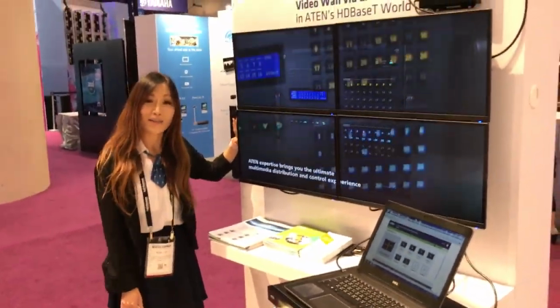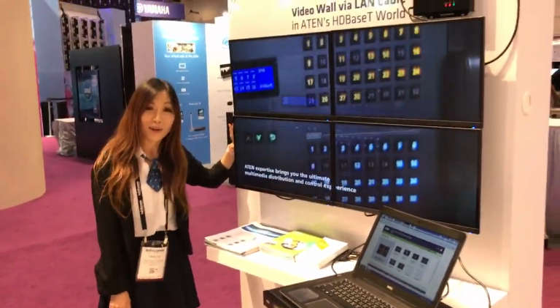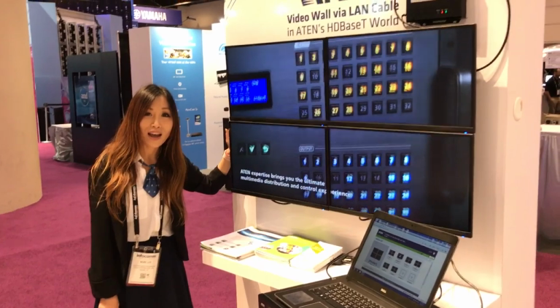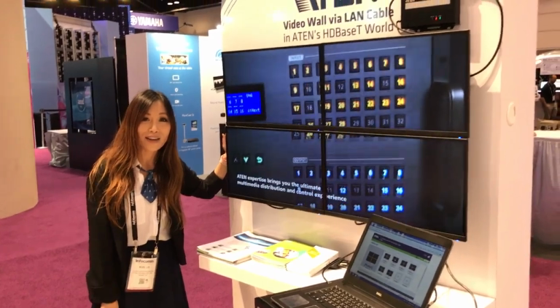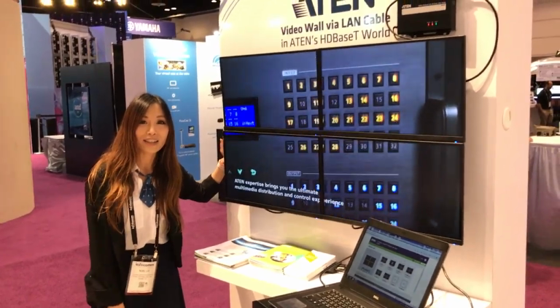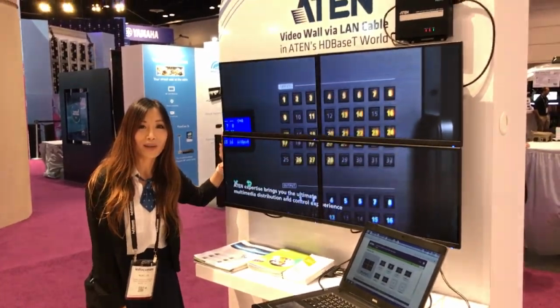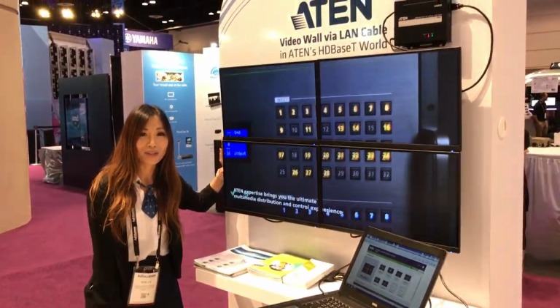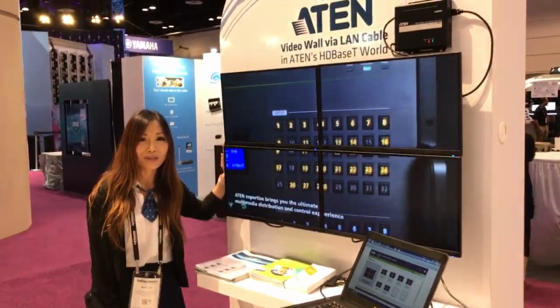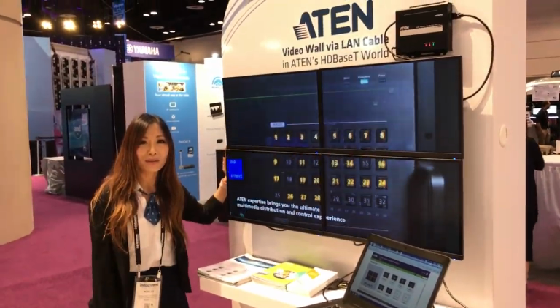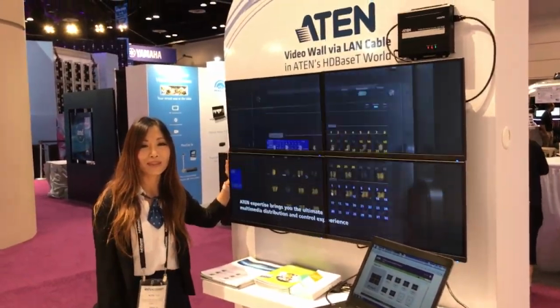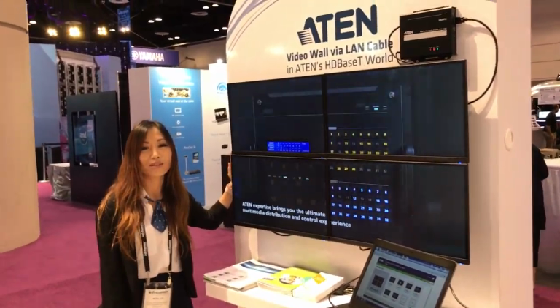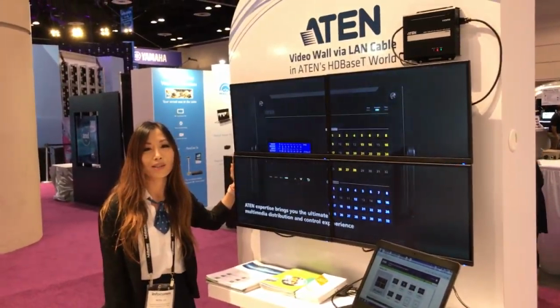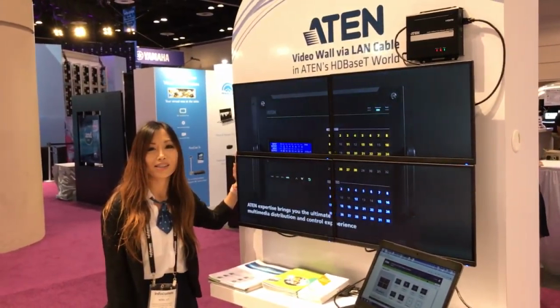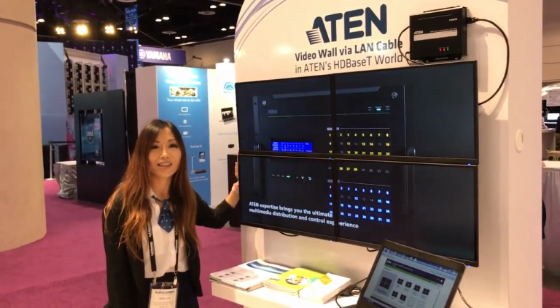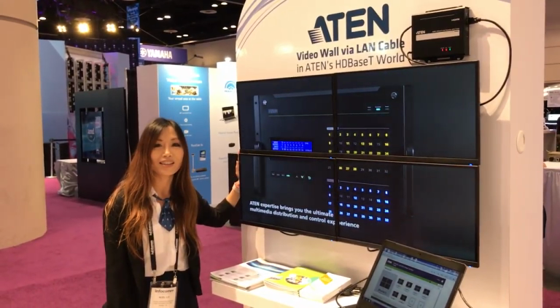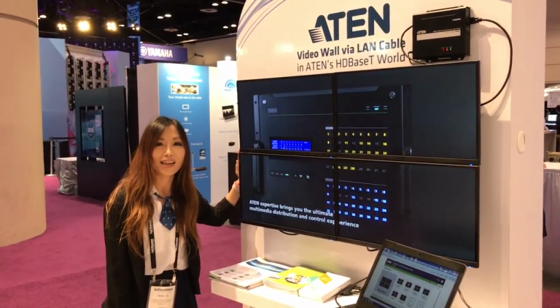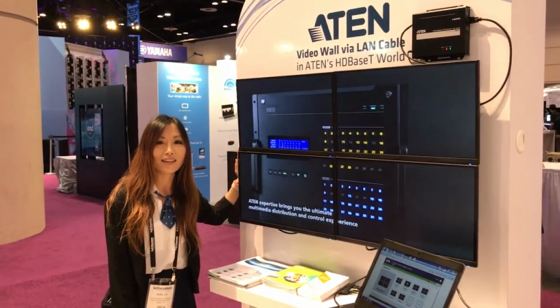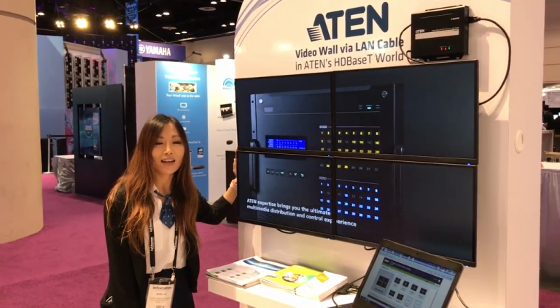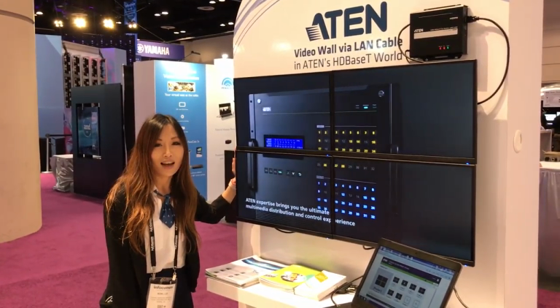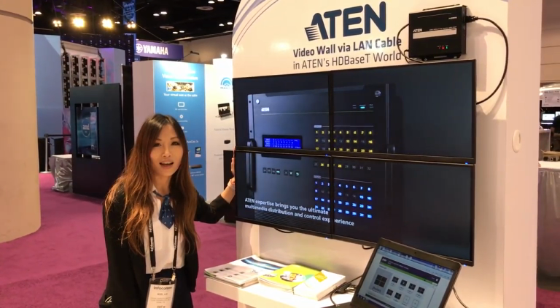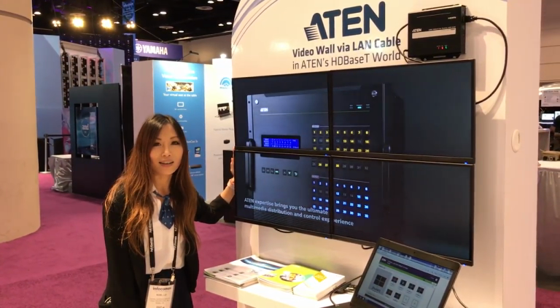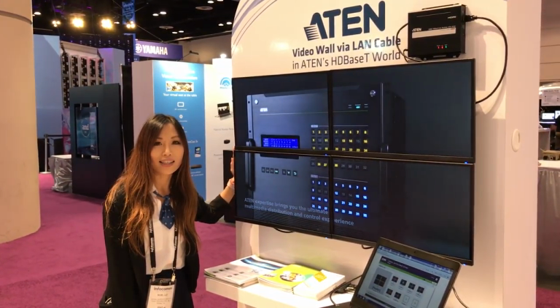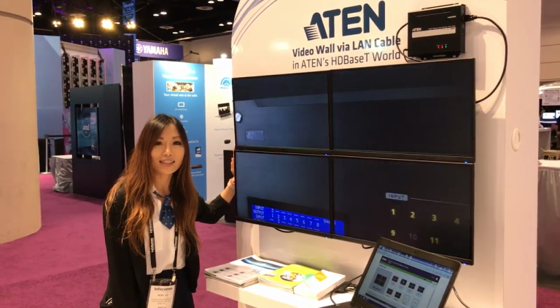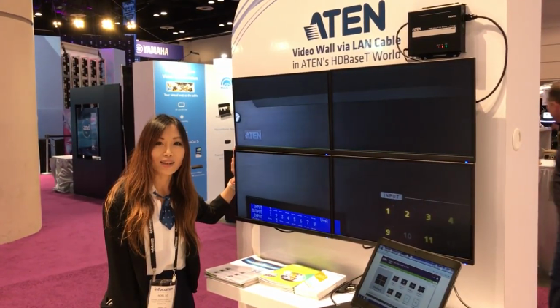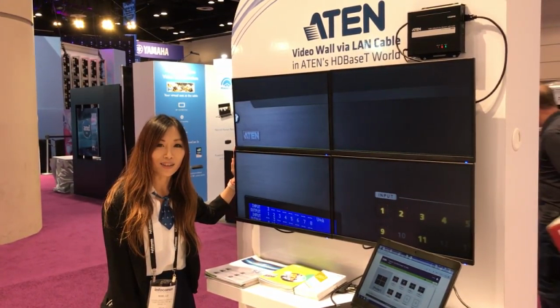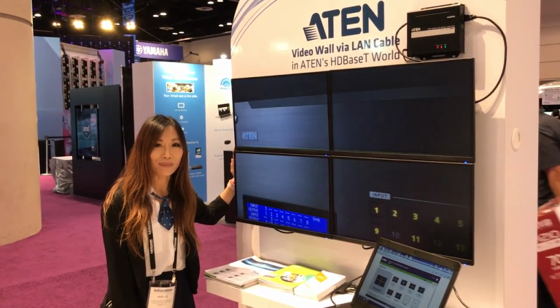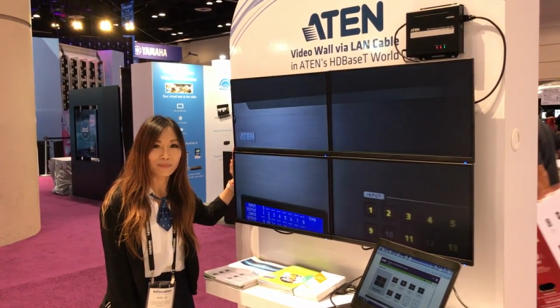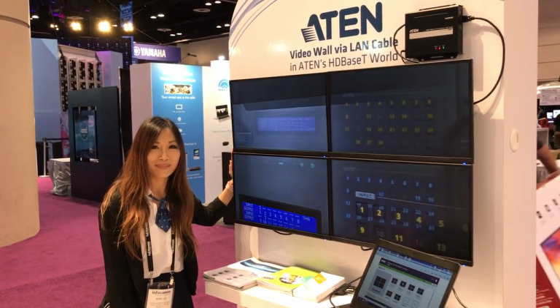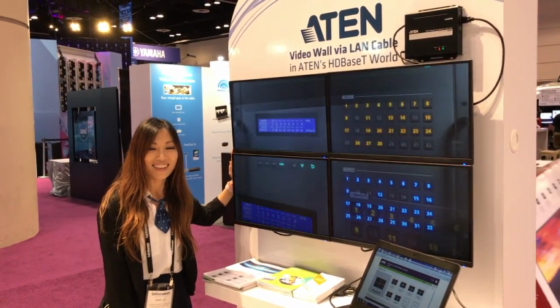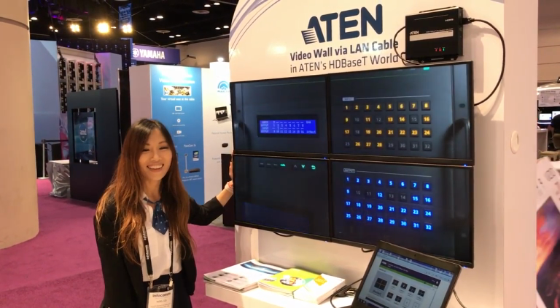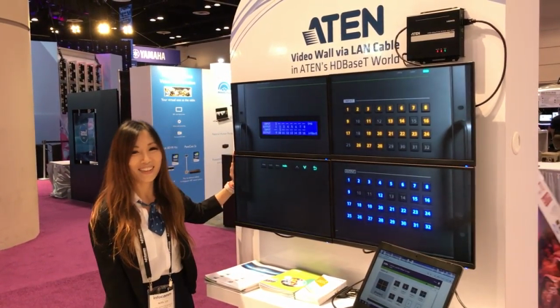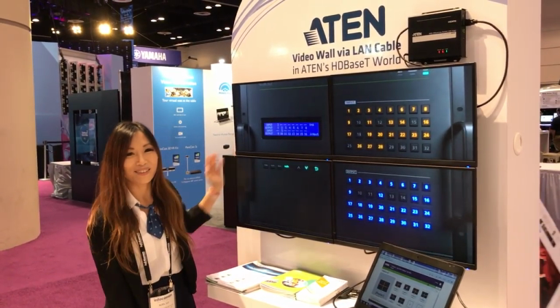If you have any questions, please visit us at our website. Thank you.